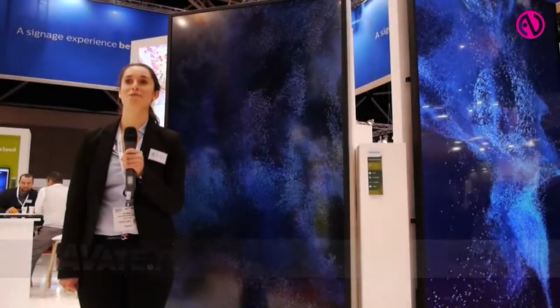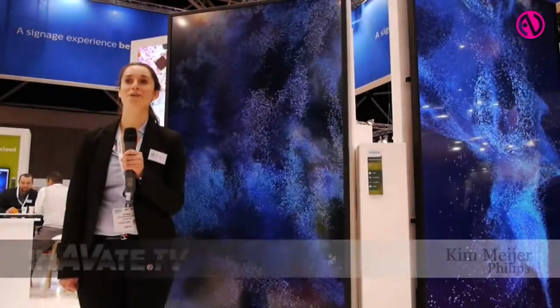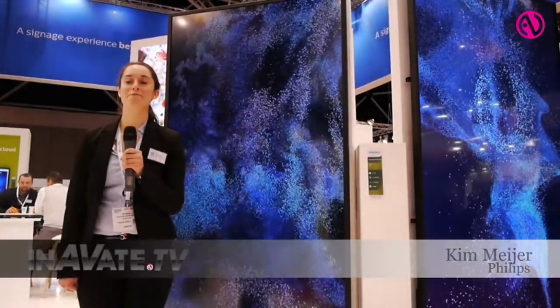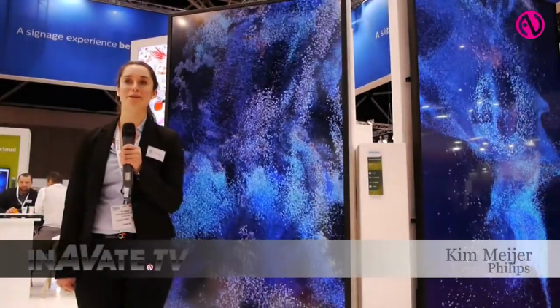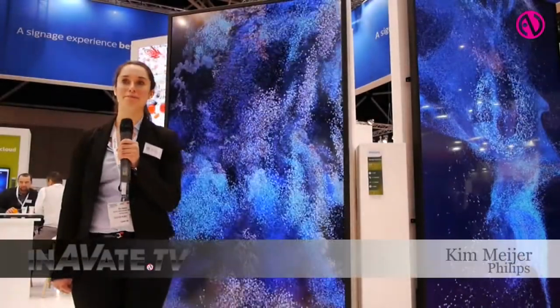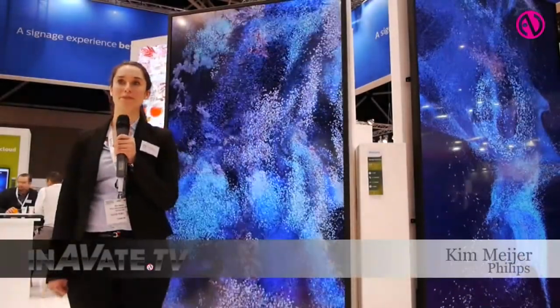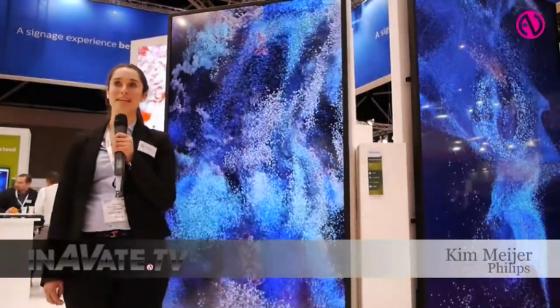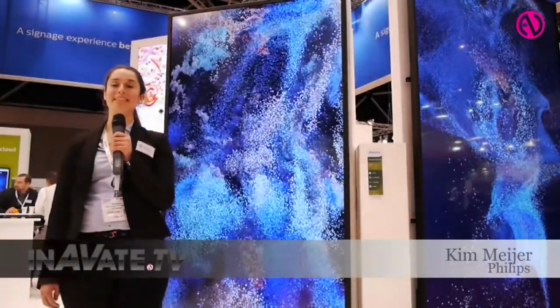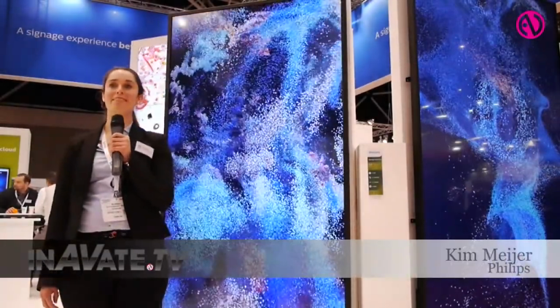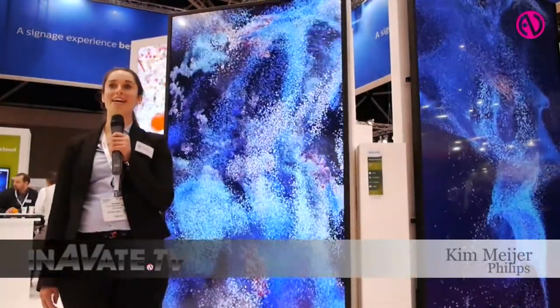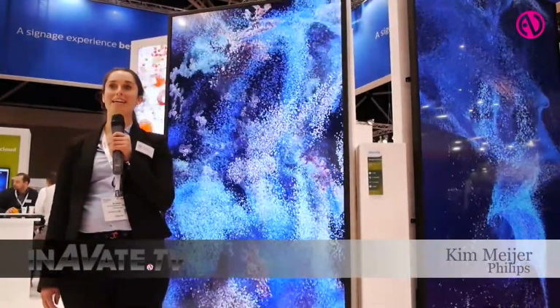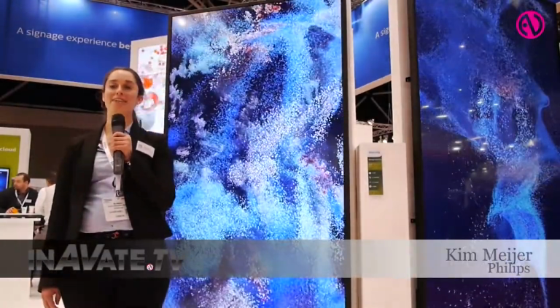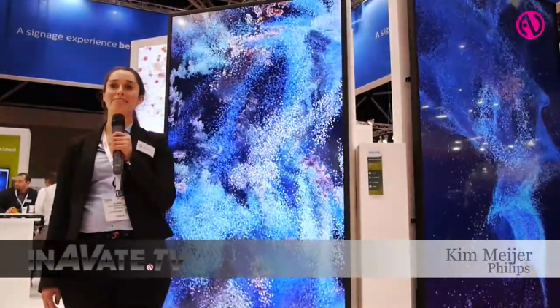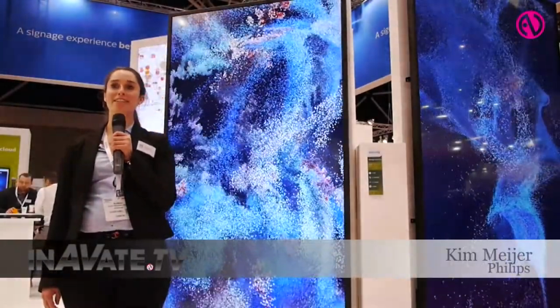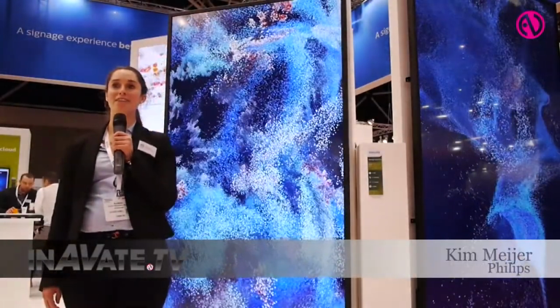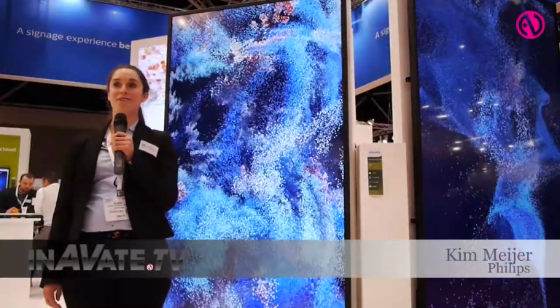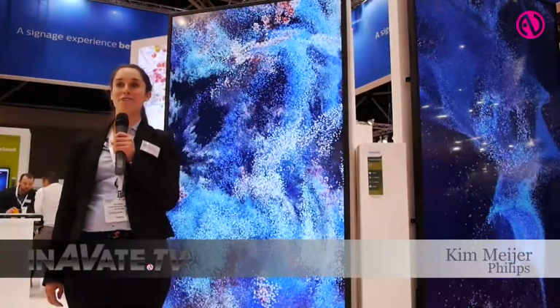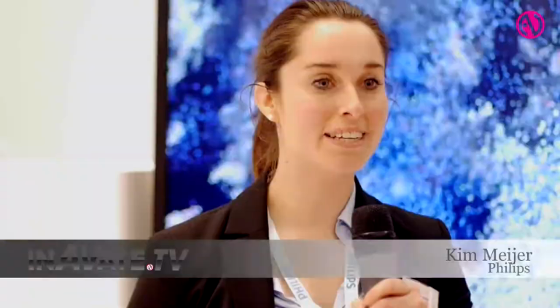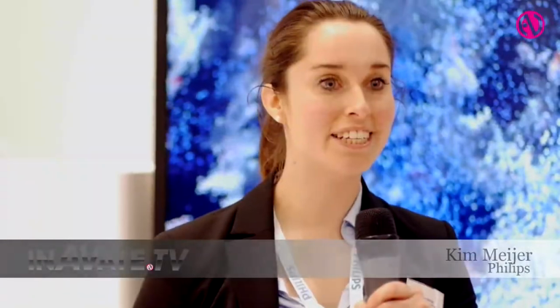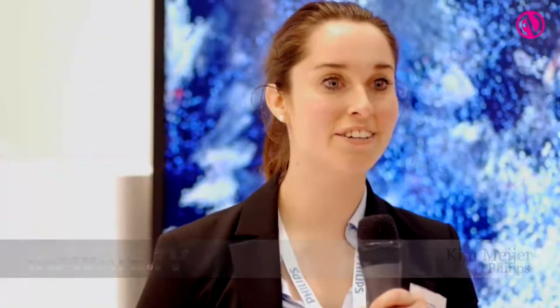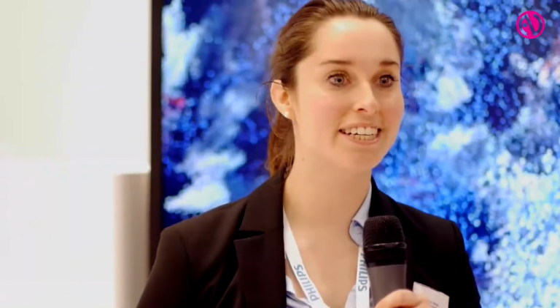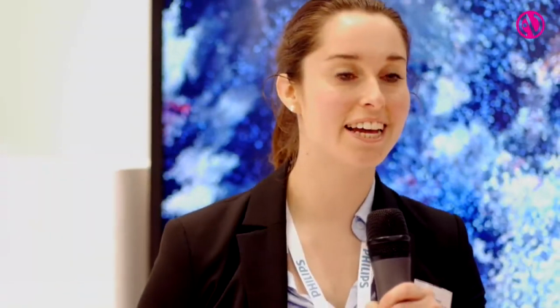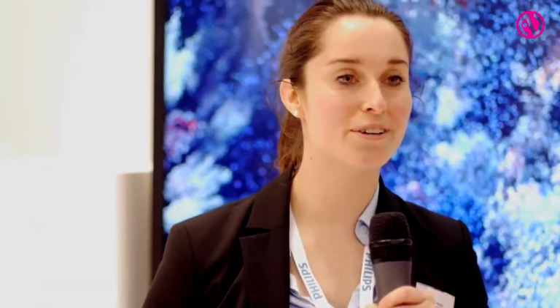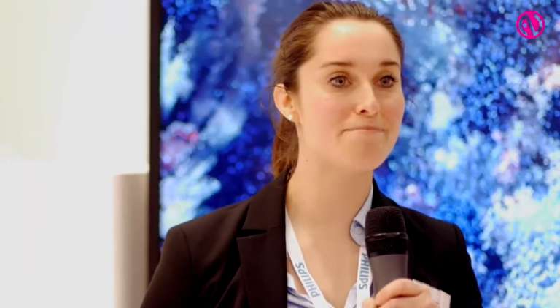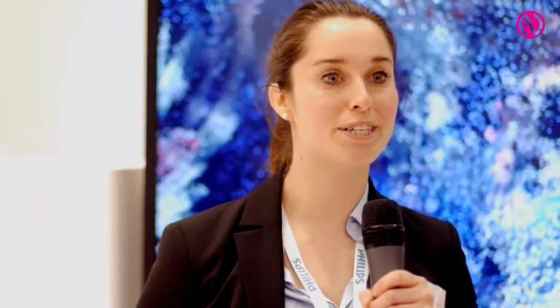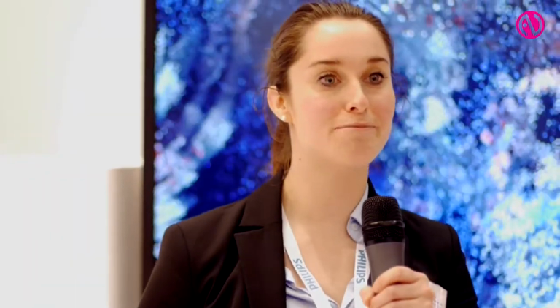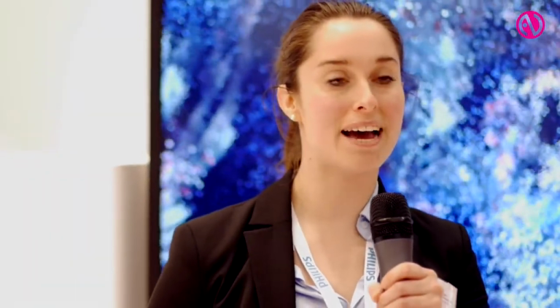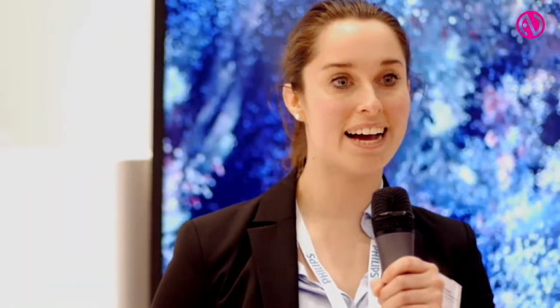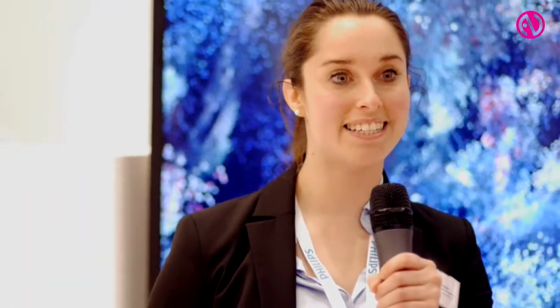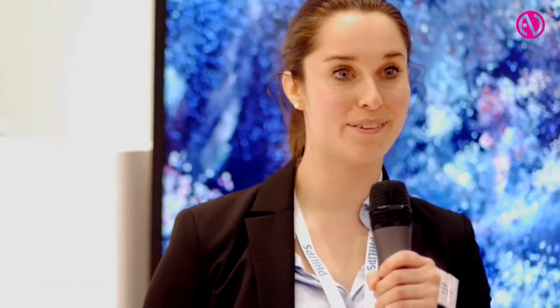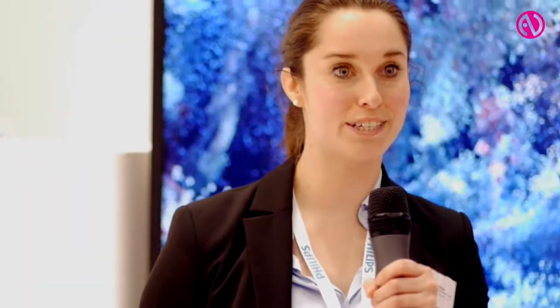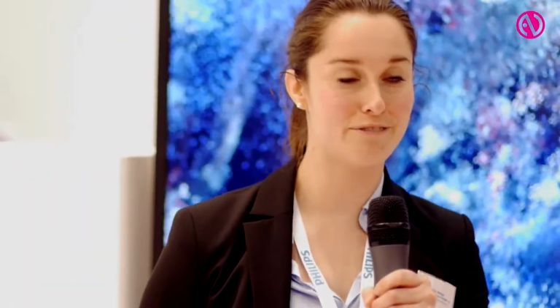Welcome at the Philips booth. My name is Kim Meyer, I am marketing manager for Philips Signage Solutions and it's a great pleasure to be back at ISE 2015.